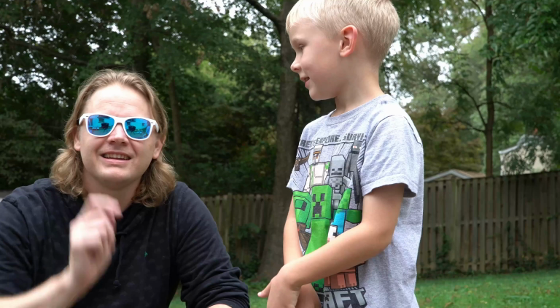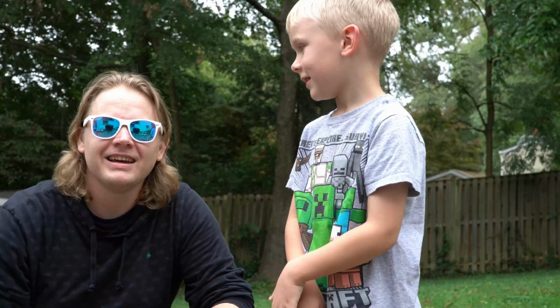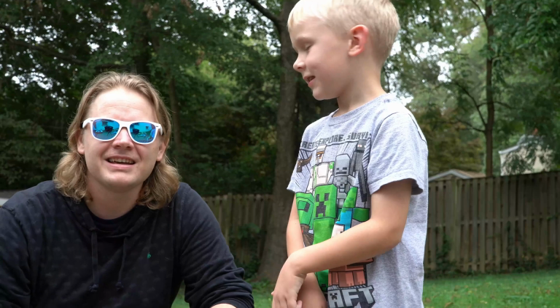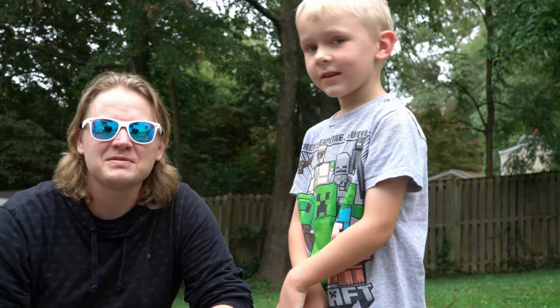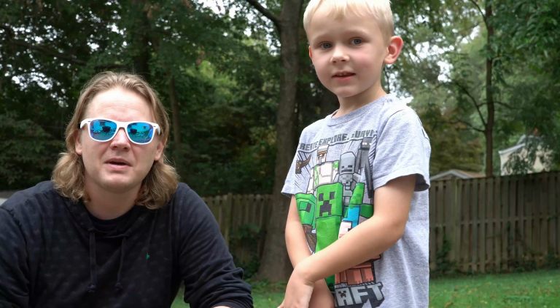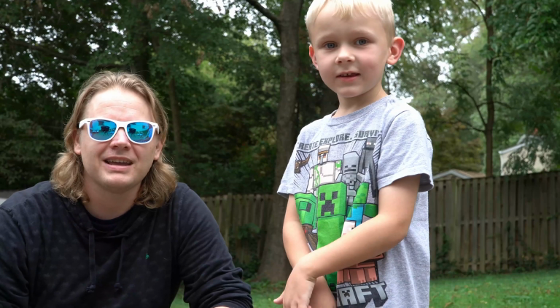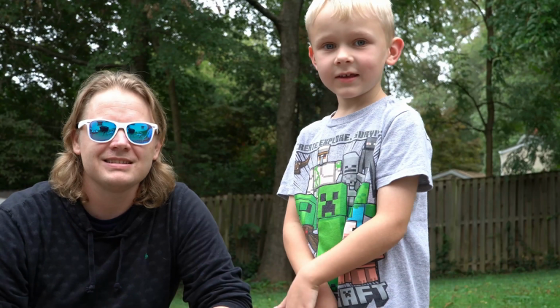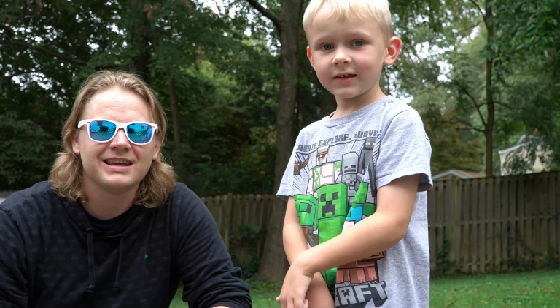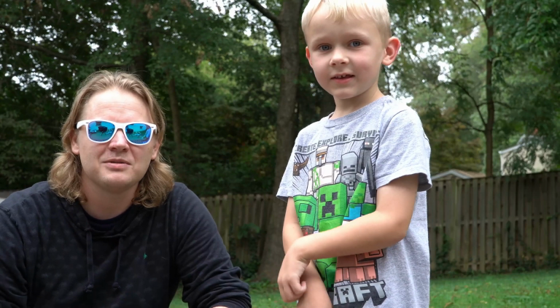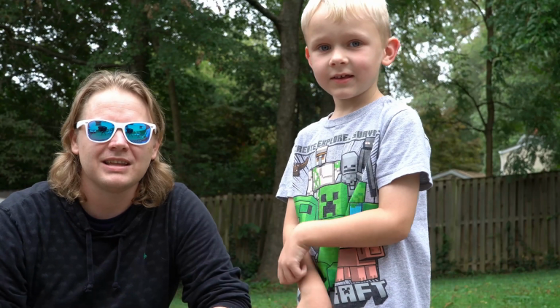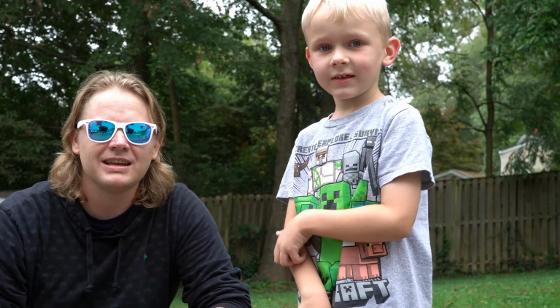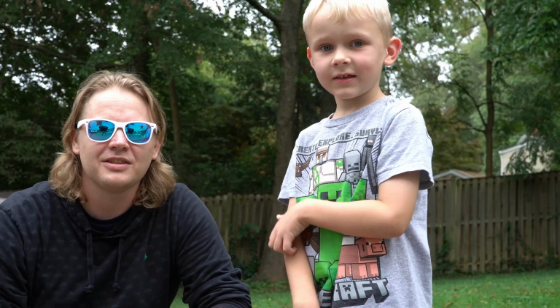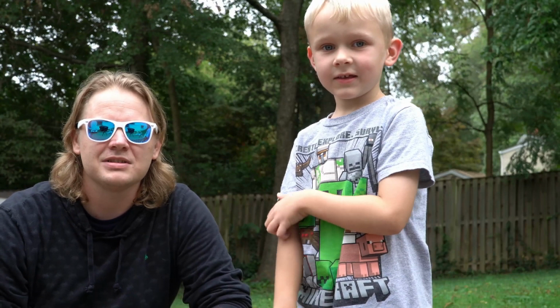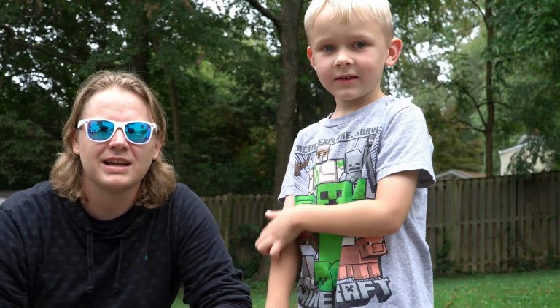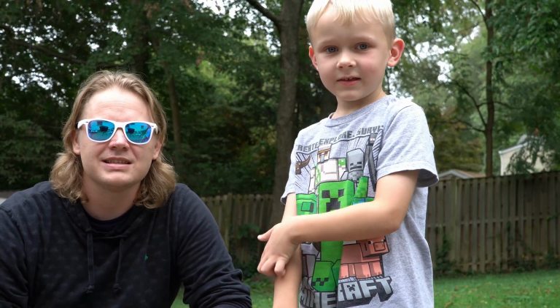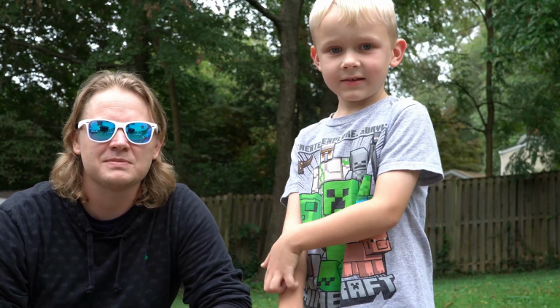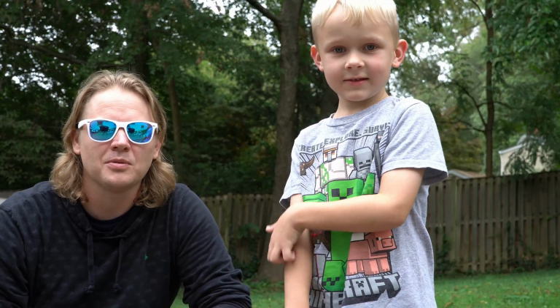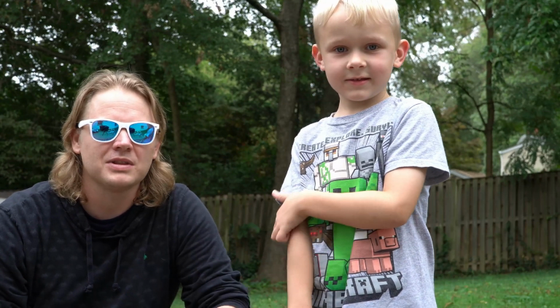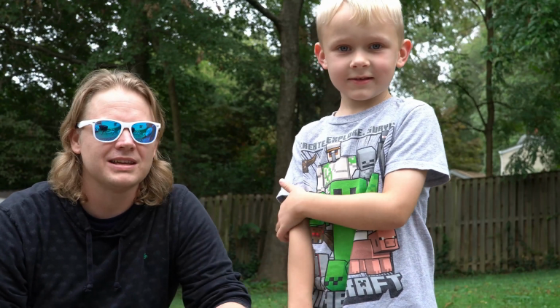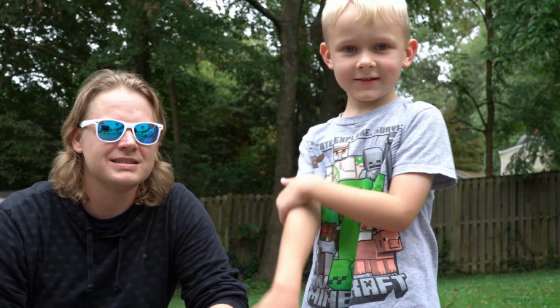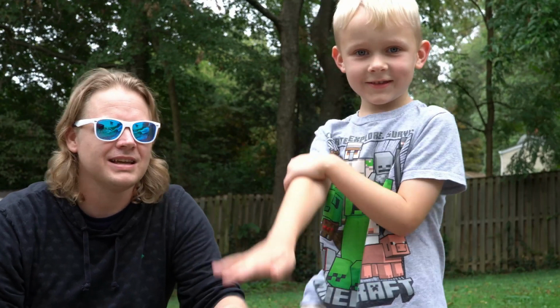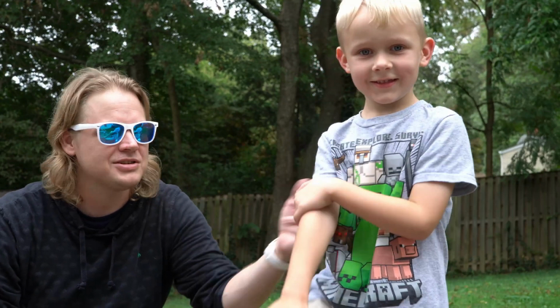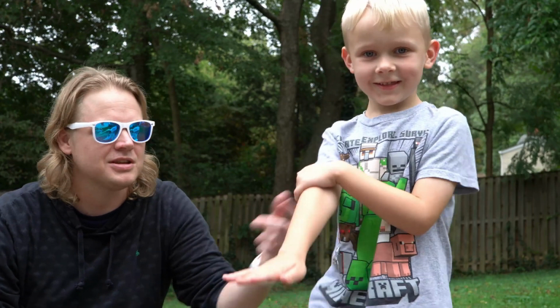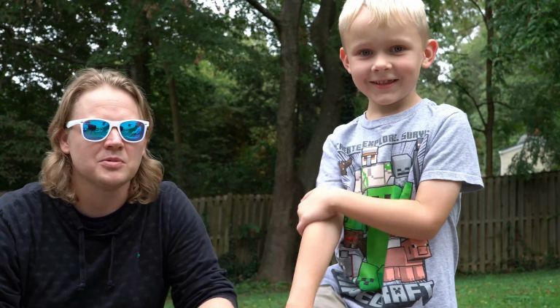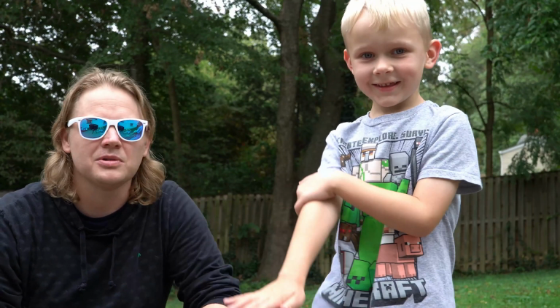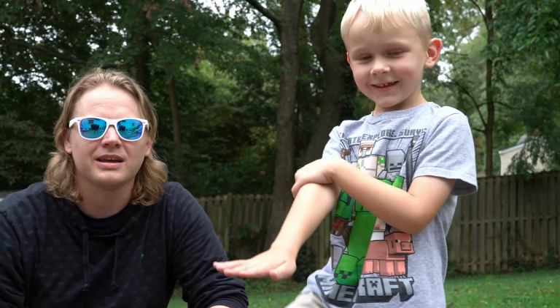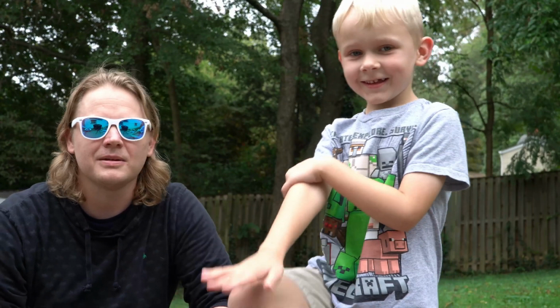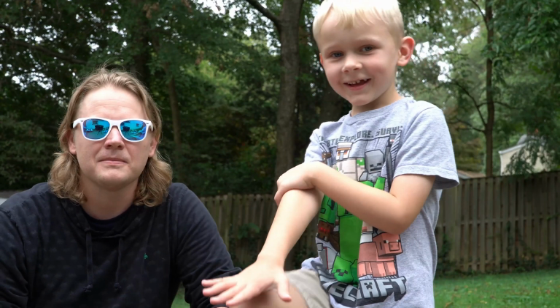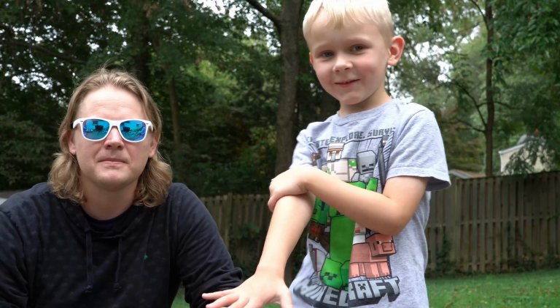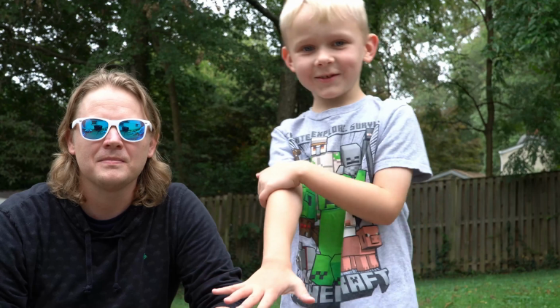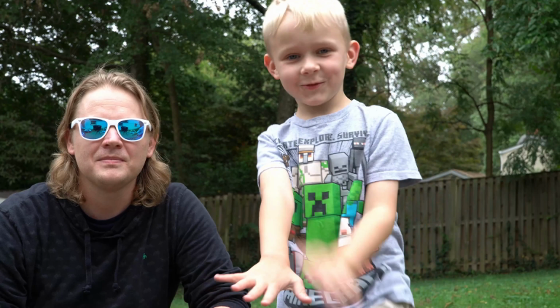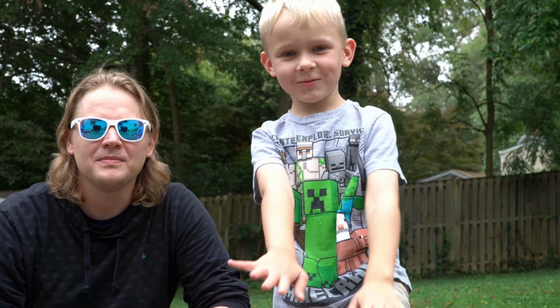Hey guys, we're back again today with another science experiment with the kids. Asher, tell them what we're doing today. Elephant toothpaste.